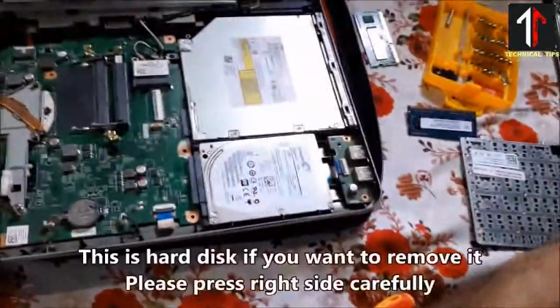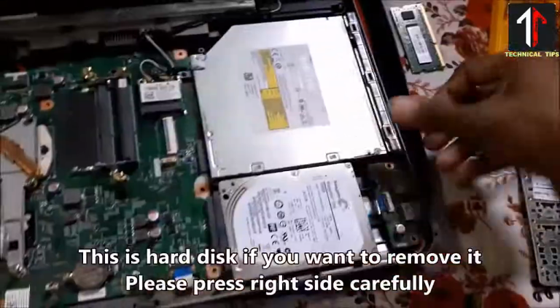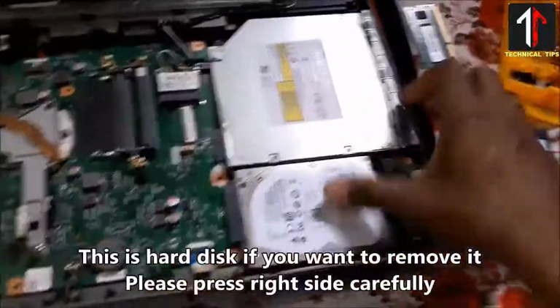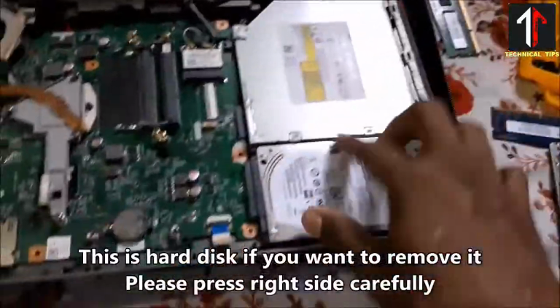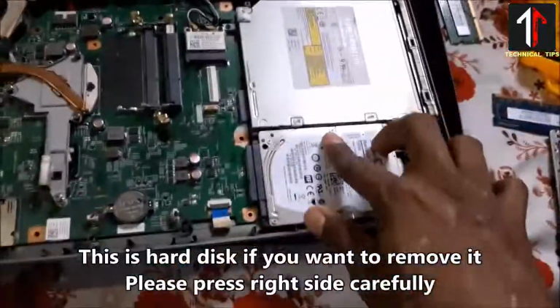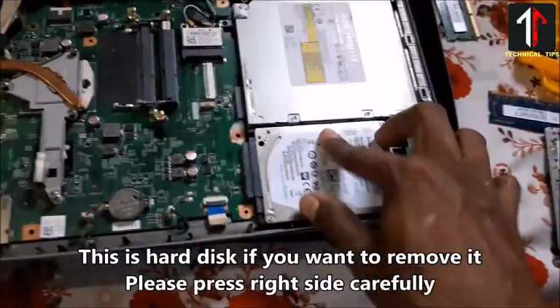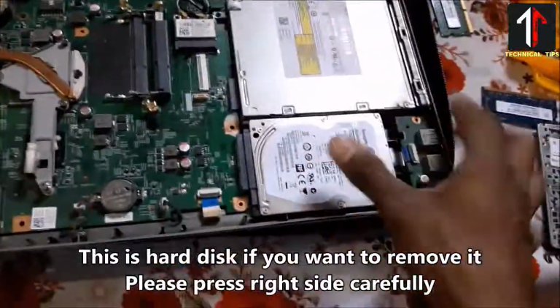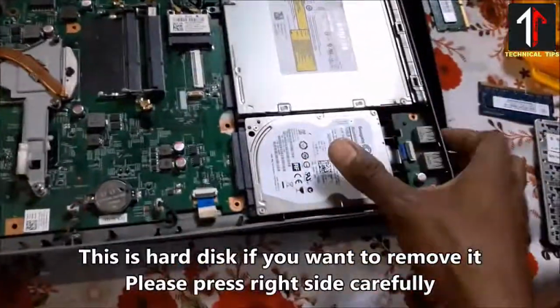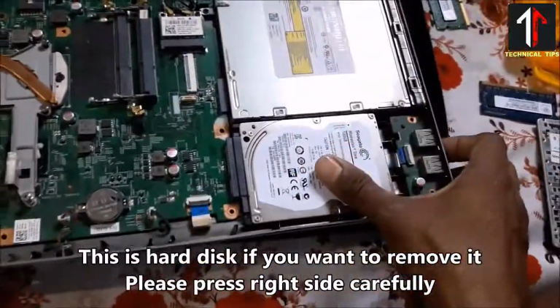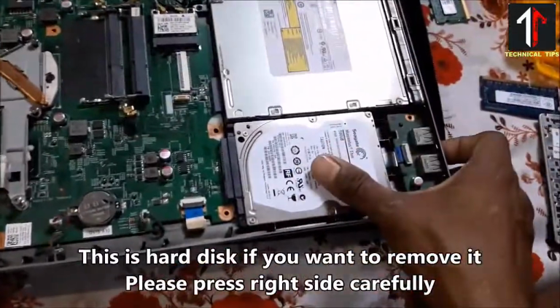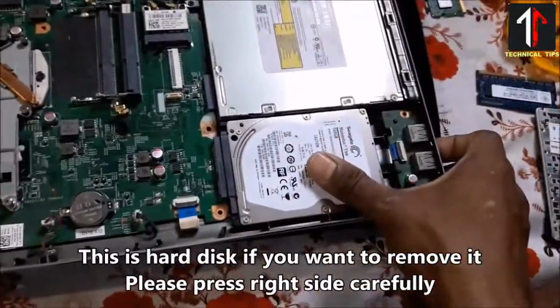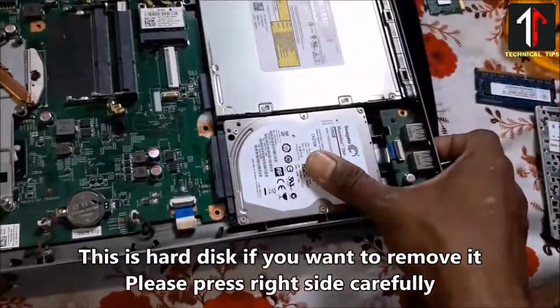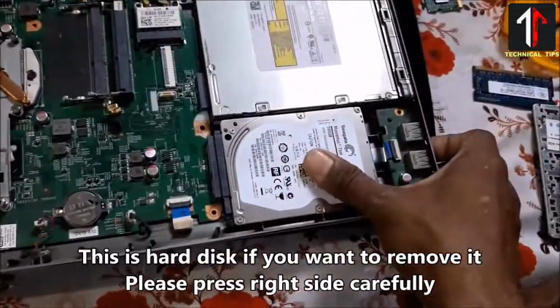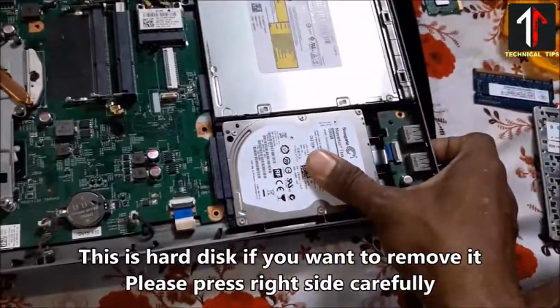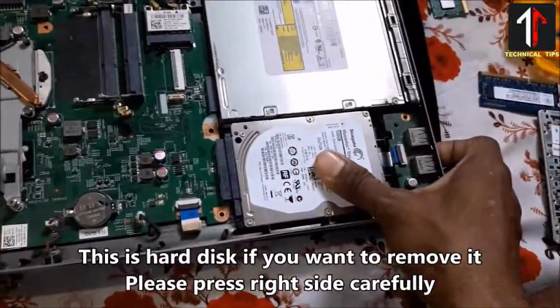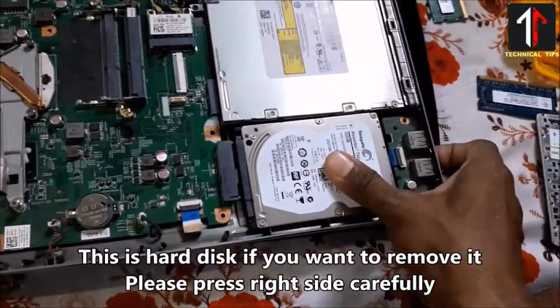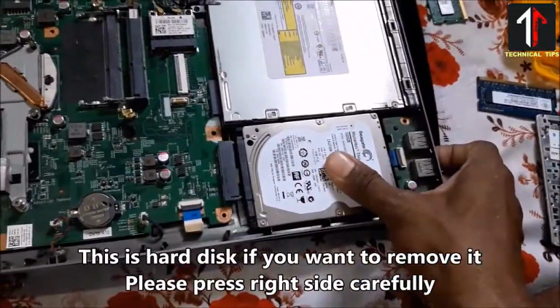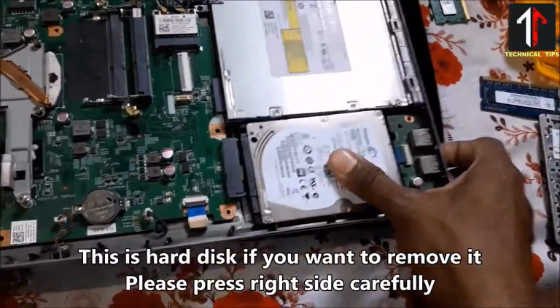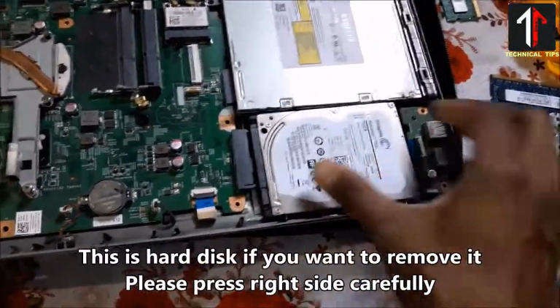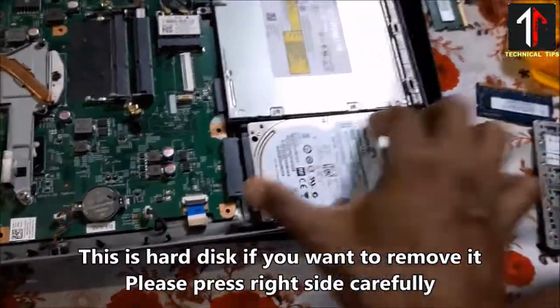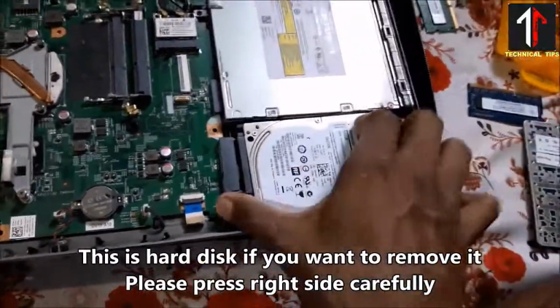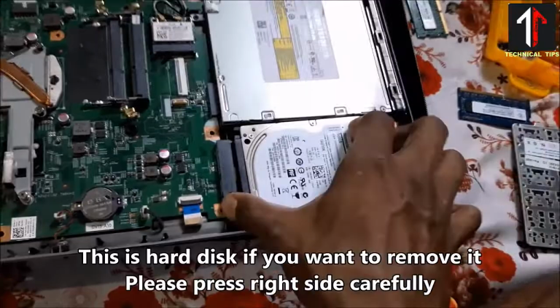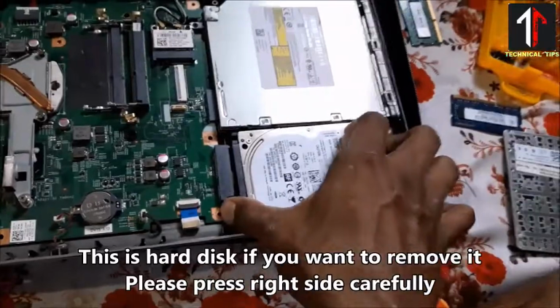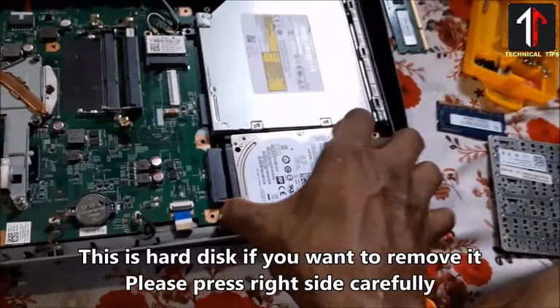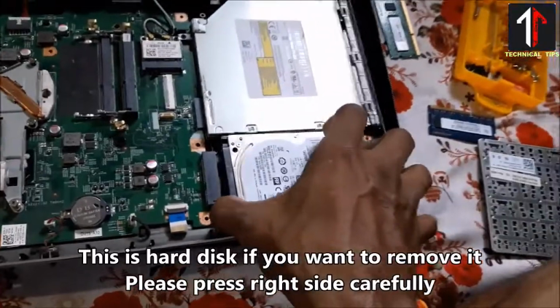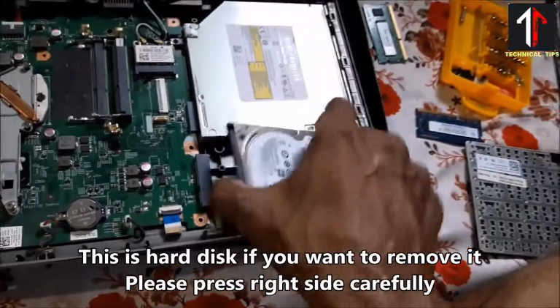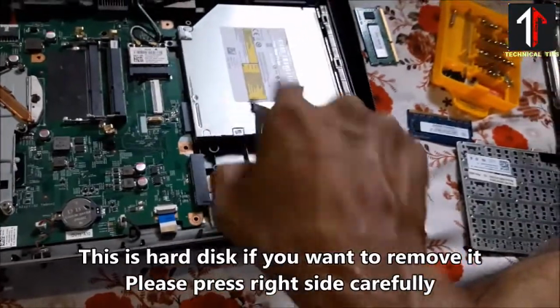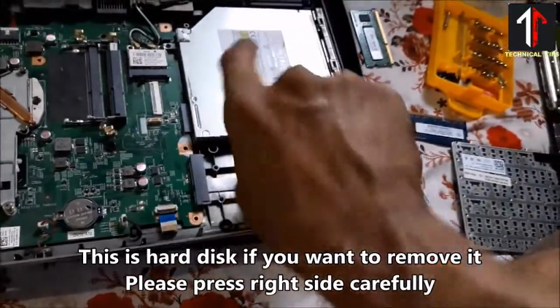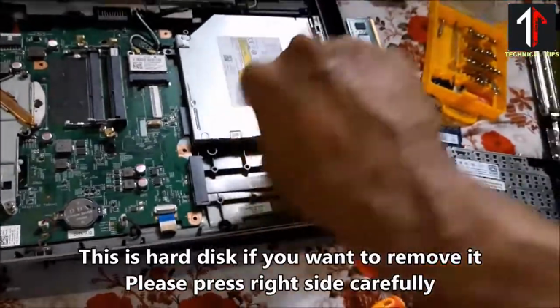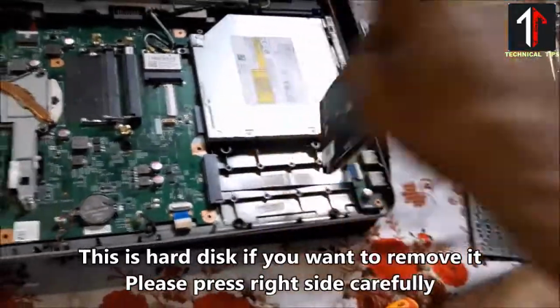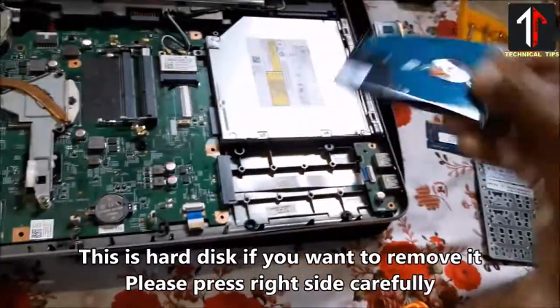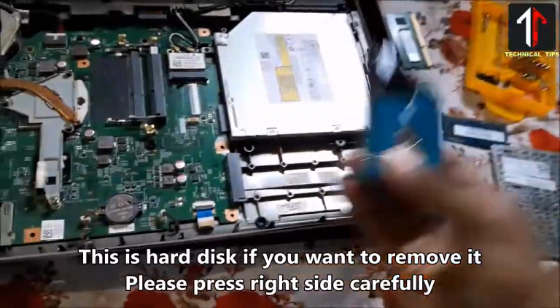This is the hard disk. If you want to remove it, please press the right side carefully.